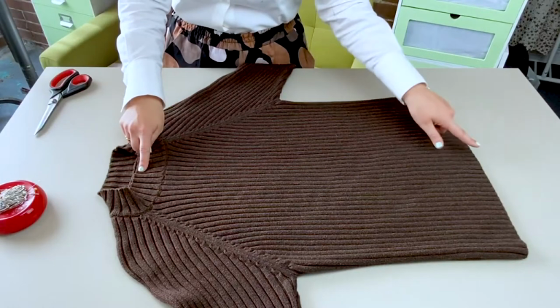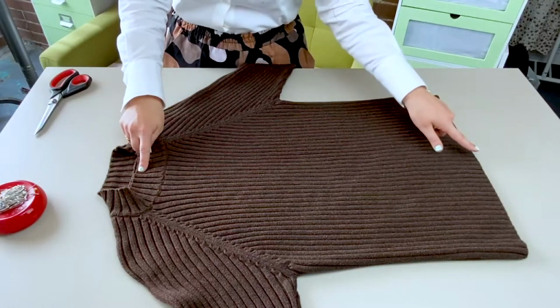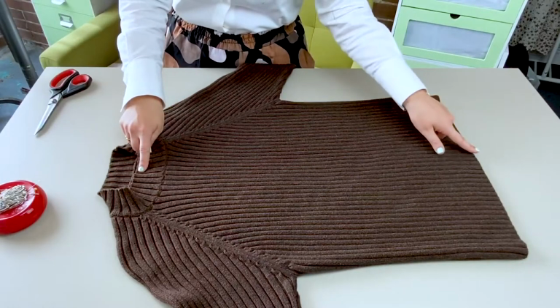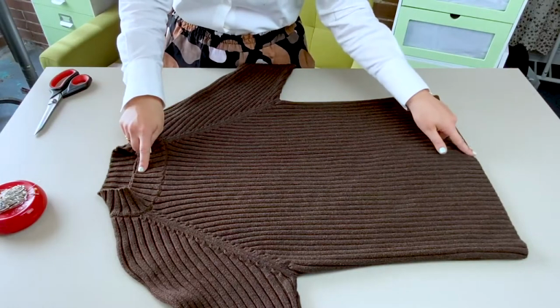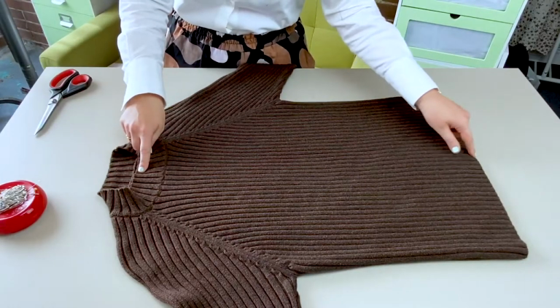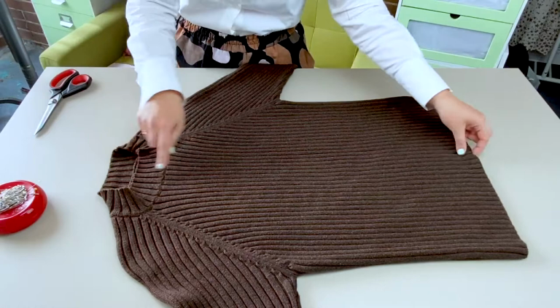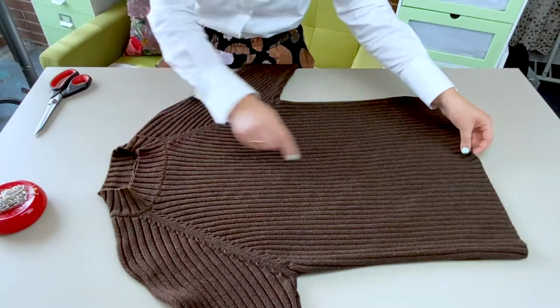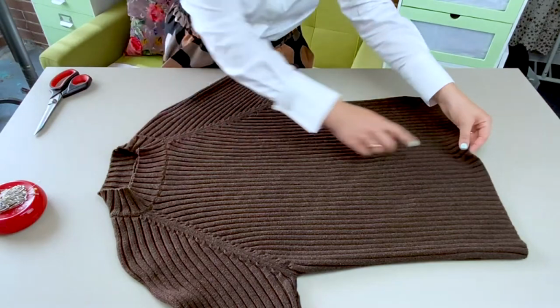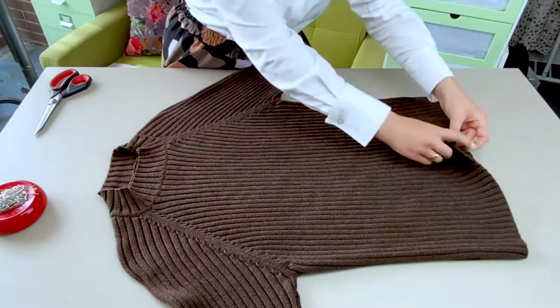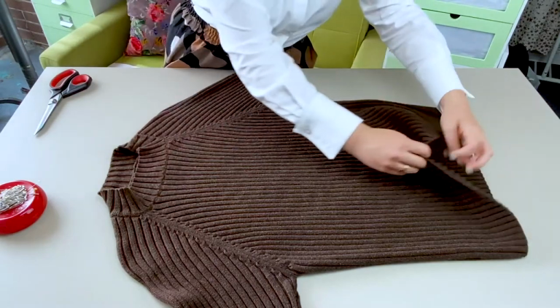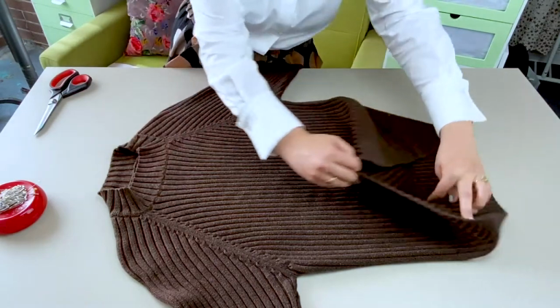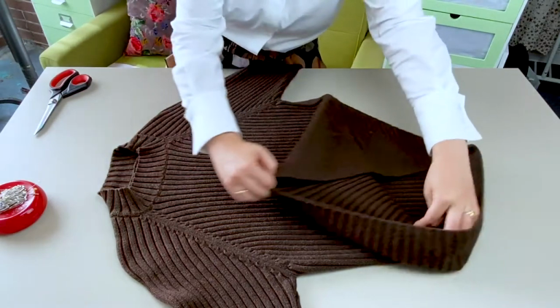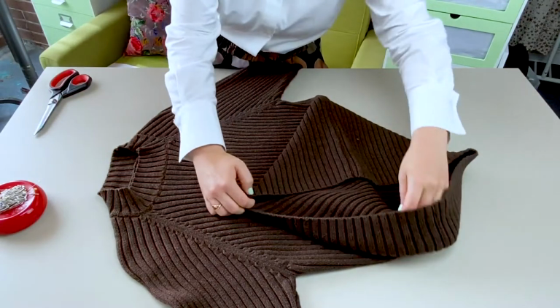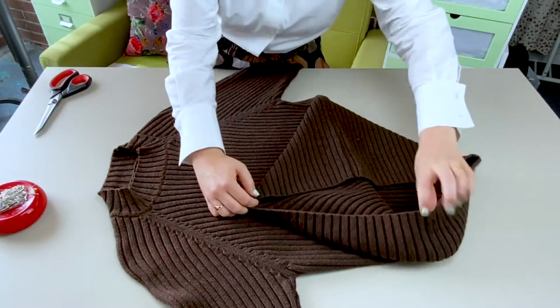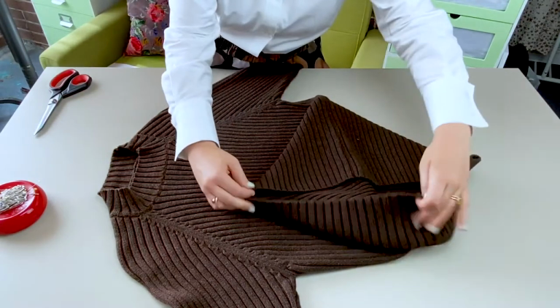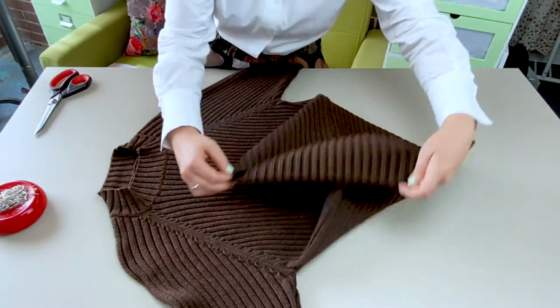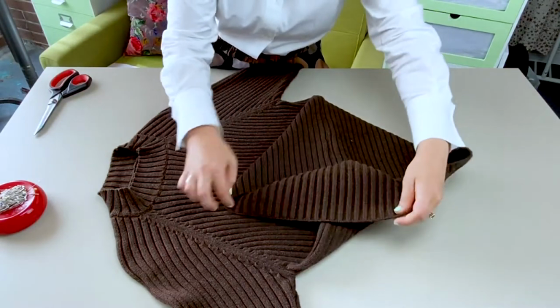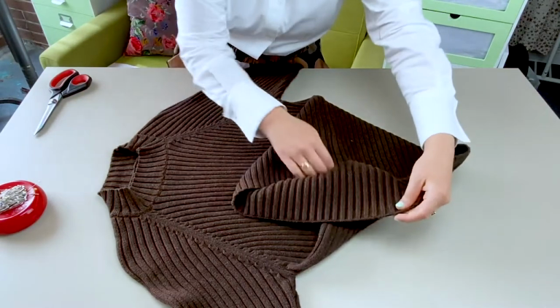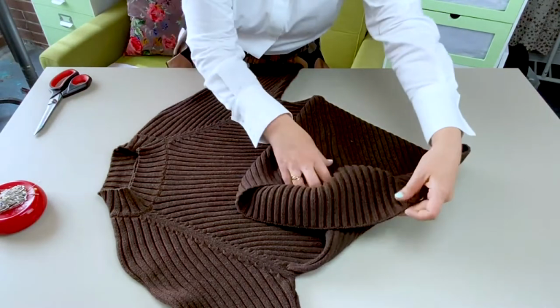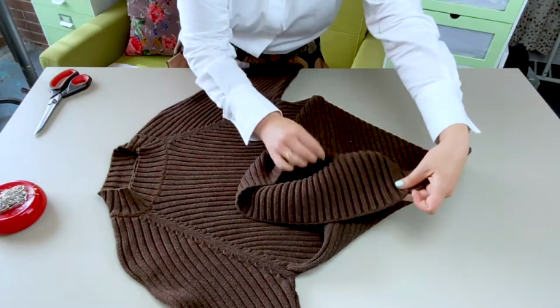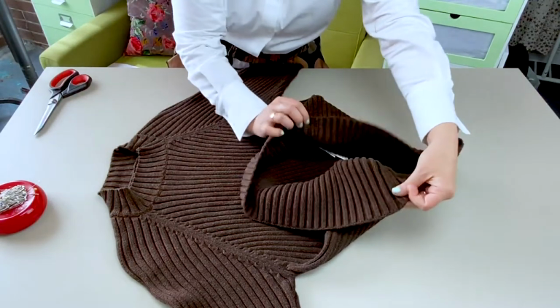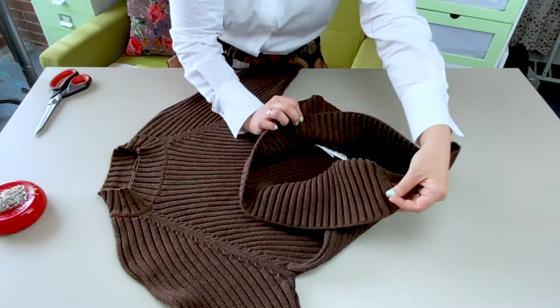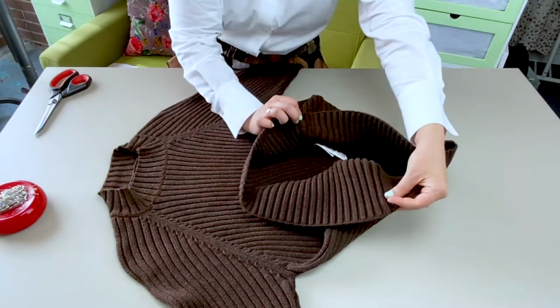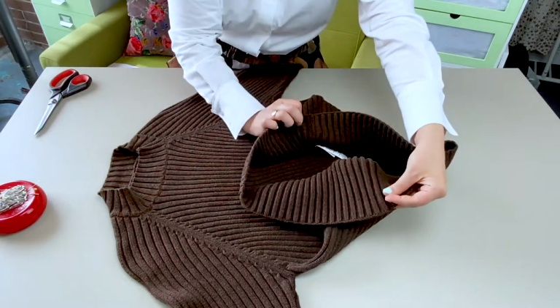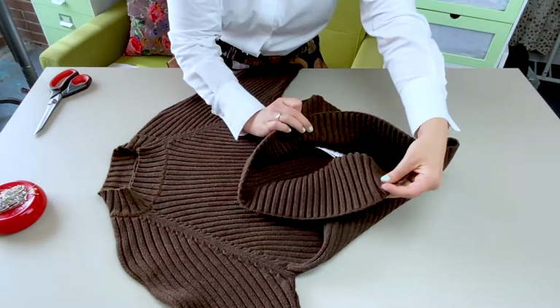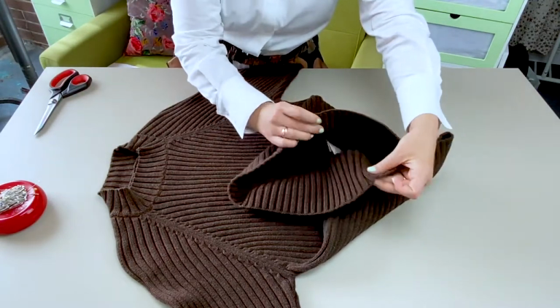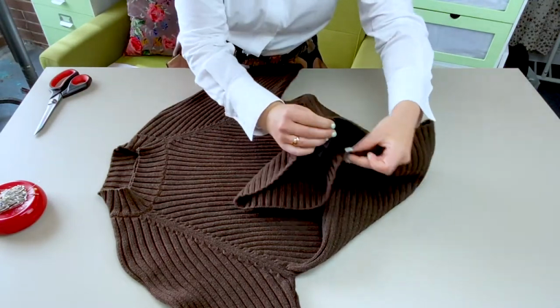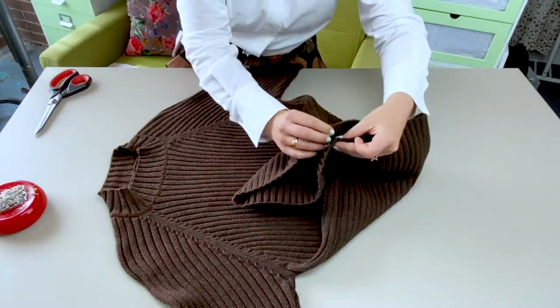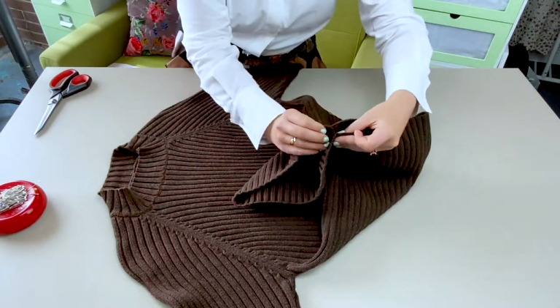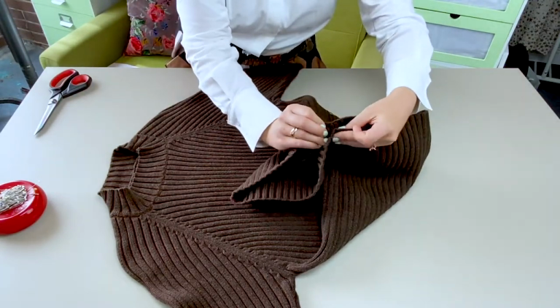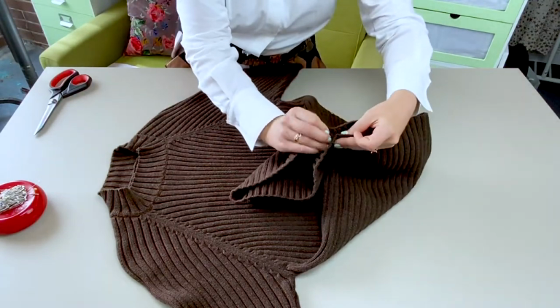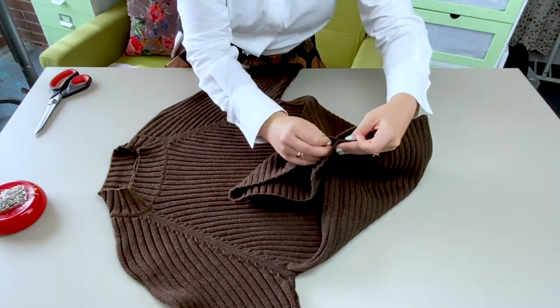Use pins to locate the center of the sweater. I just matched up my side seams and then followed the rib knit up to the neckline.